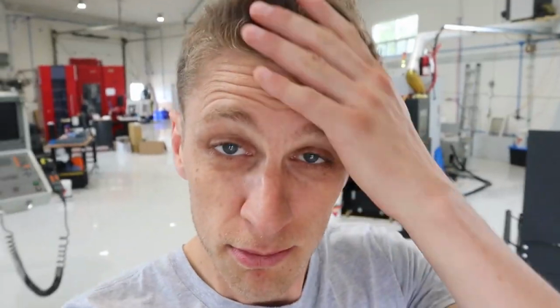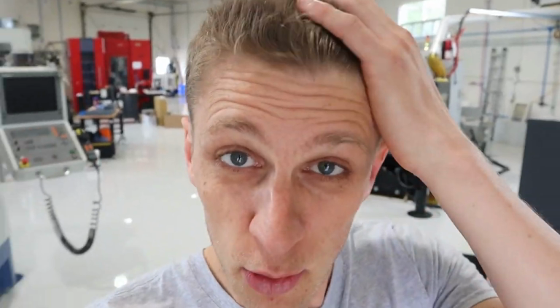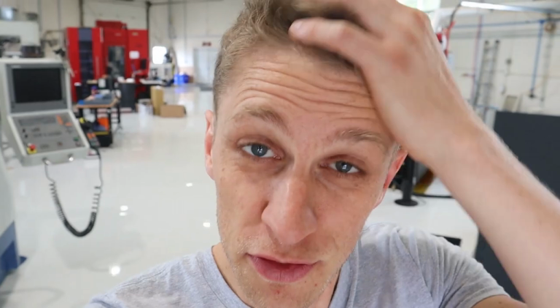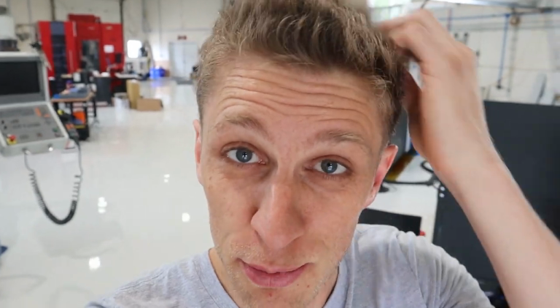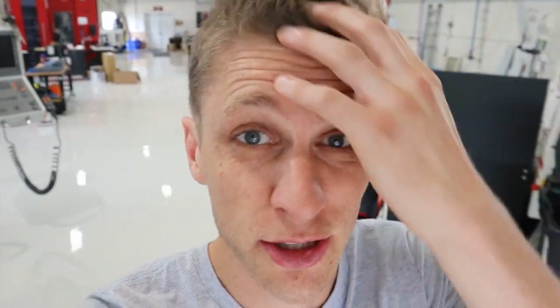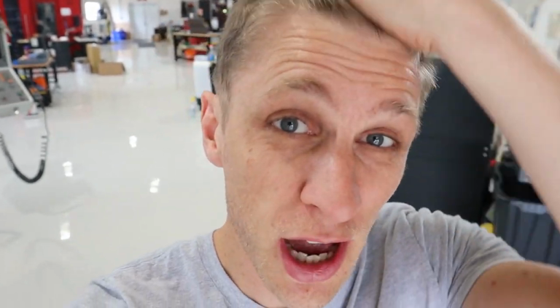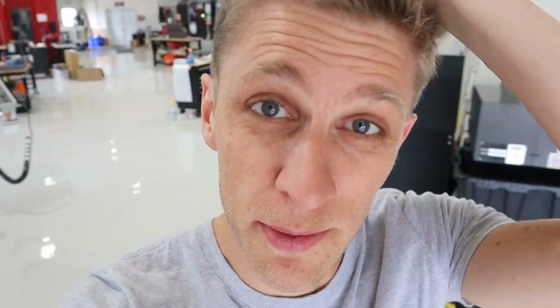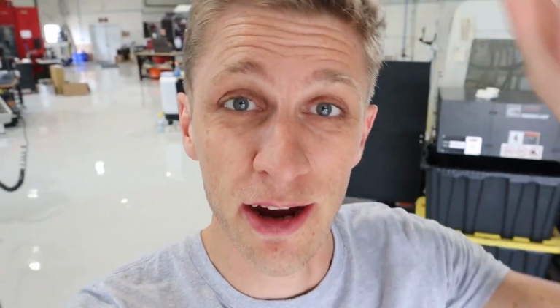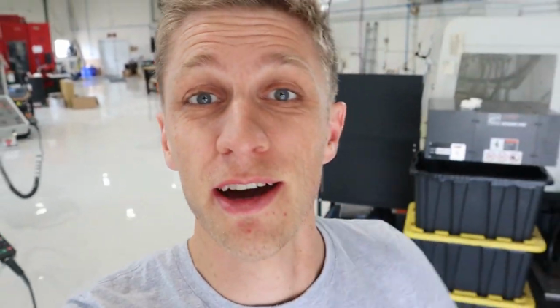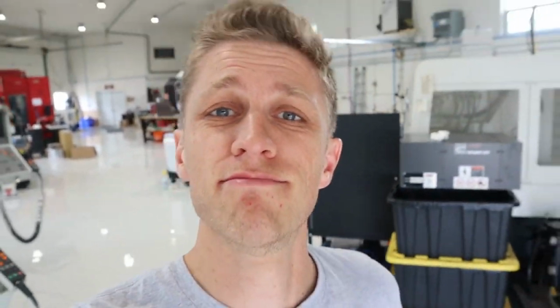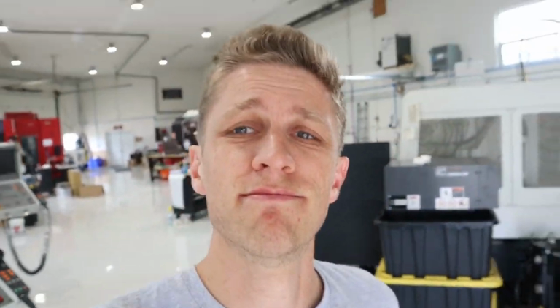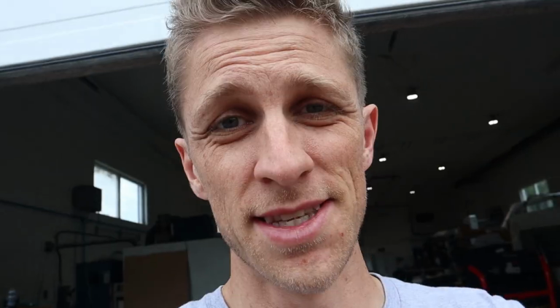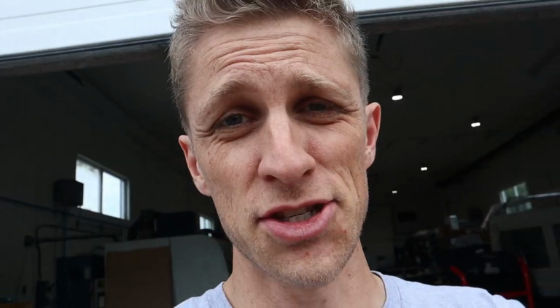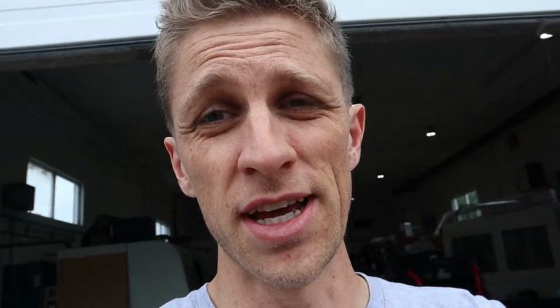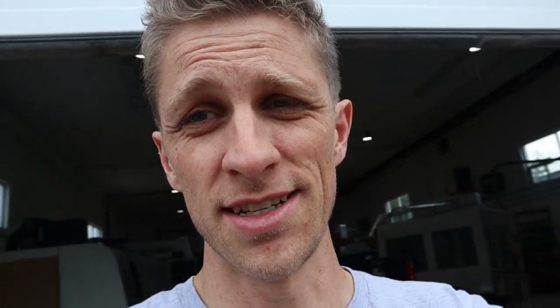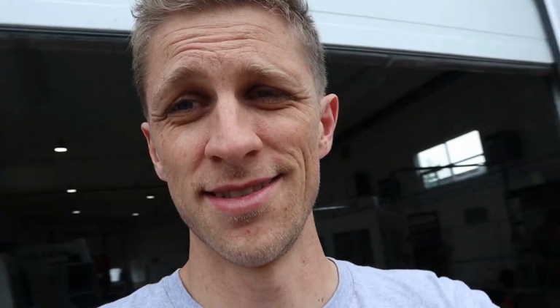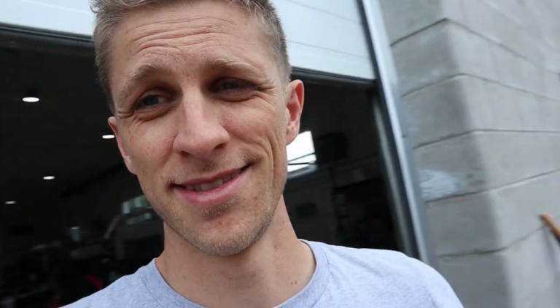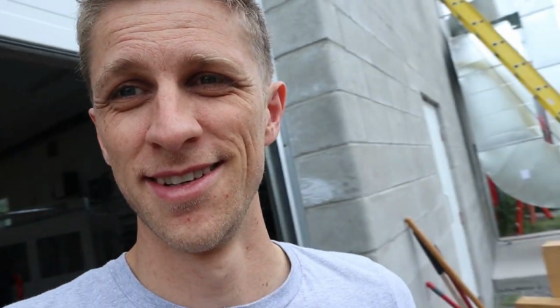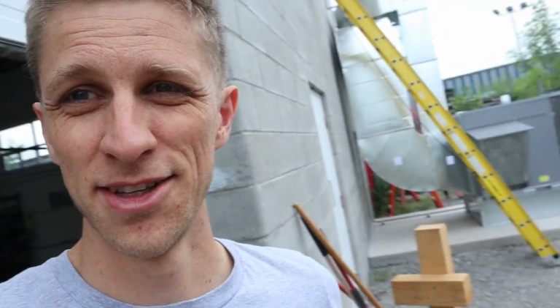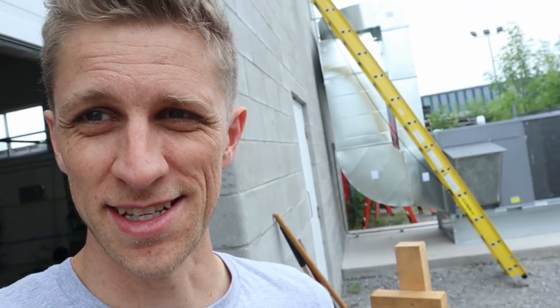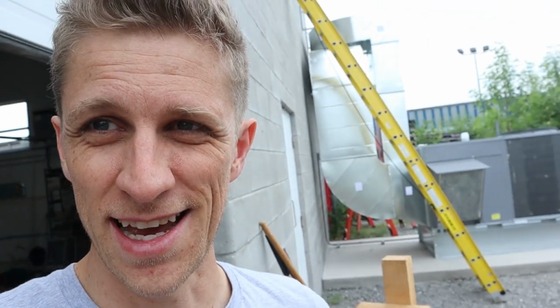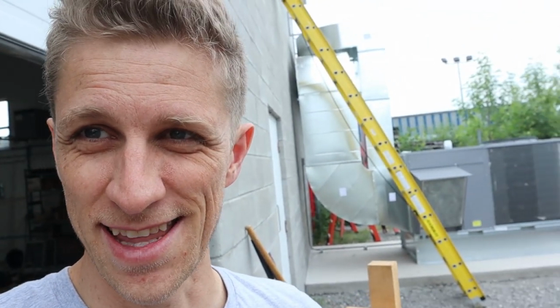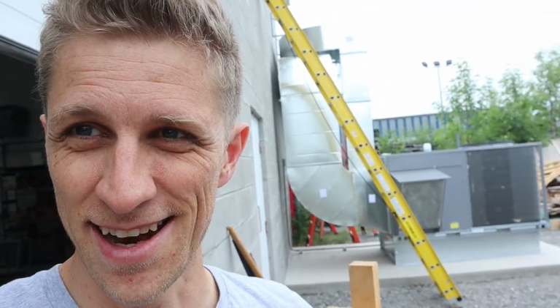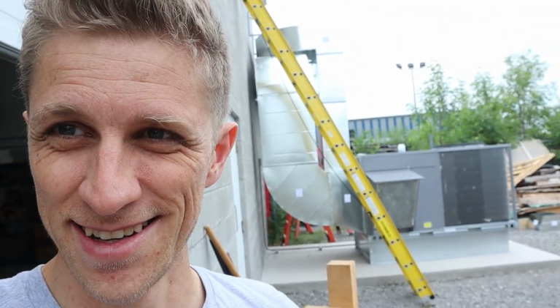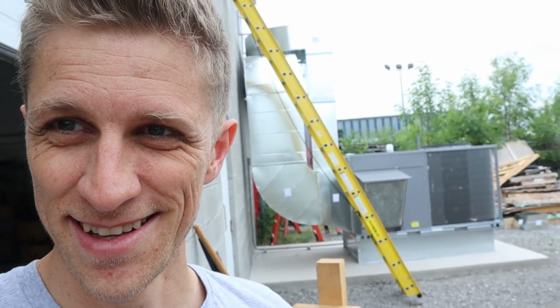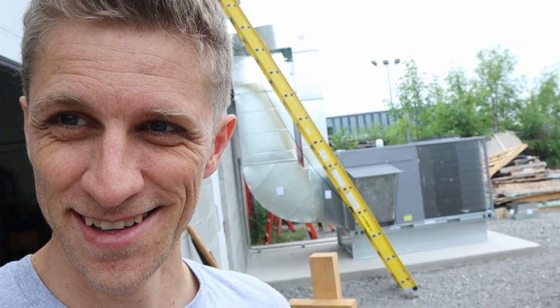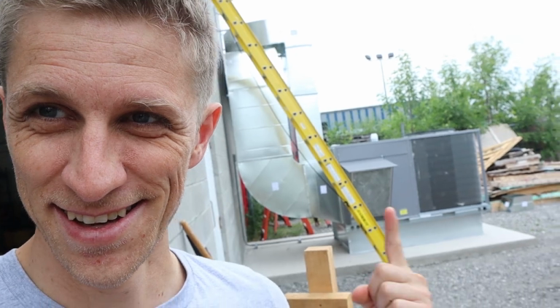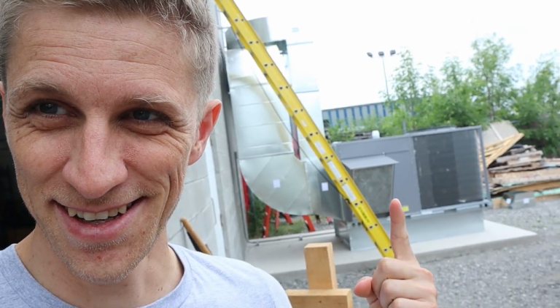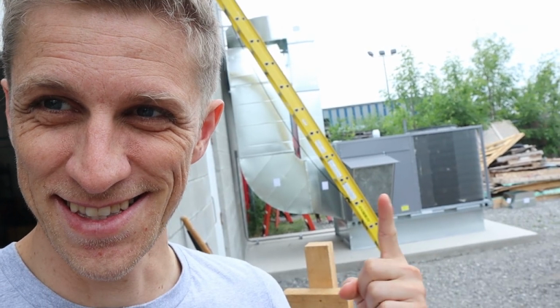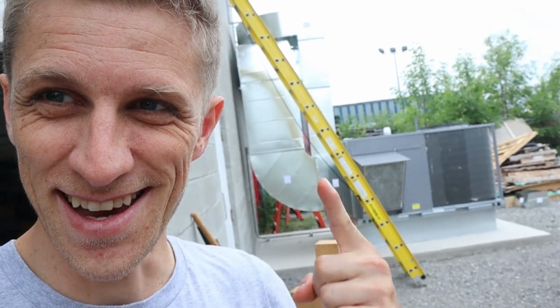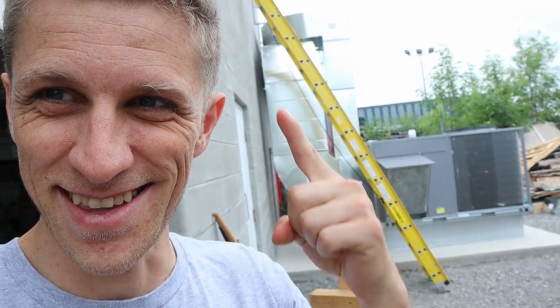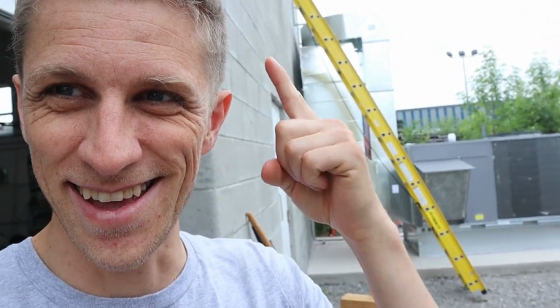My wife did a pretty good job on my haircut. Look at the size of that thing.